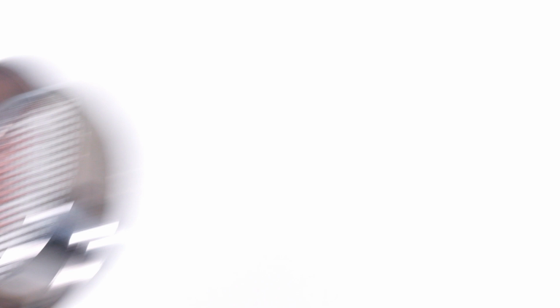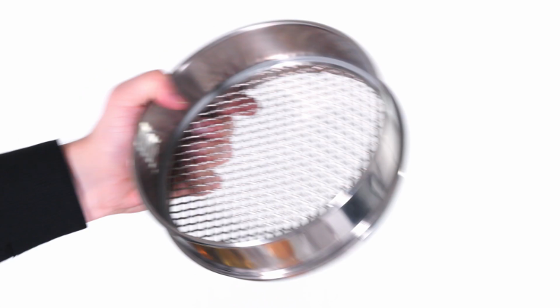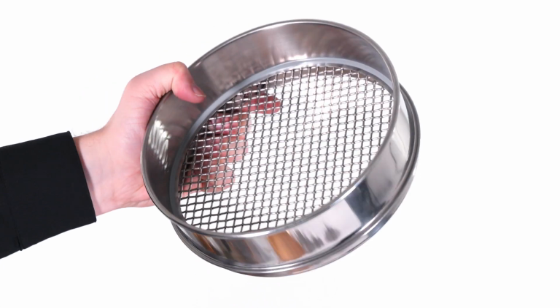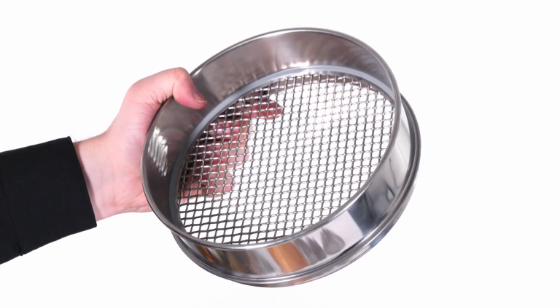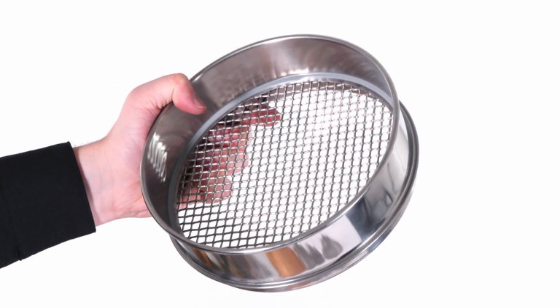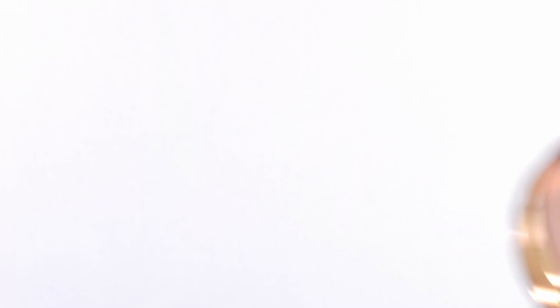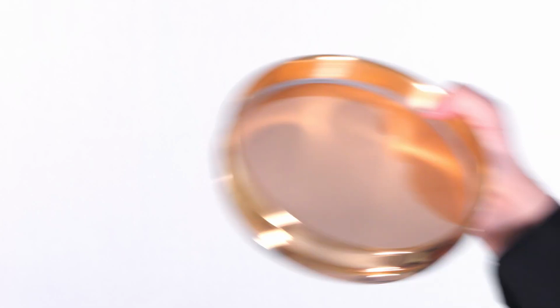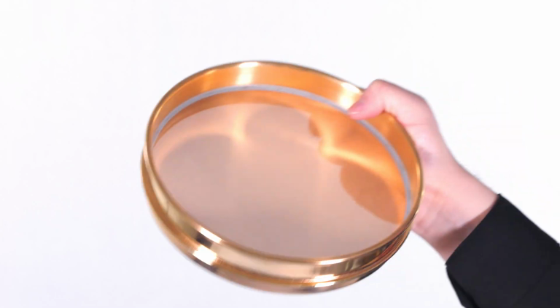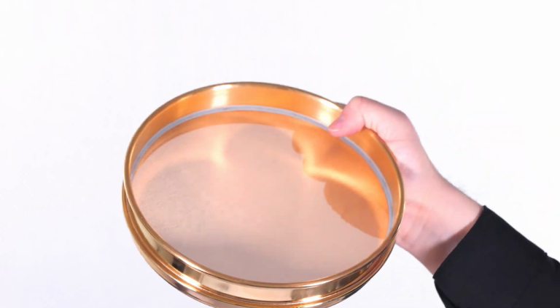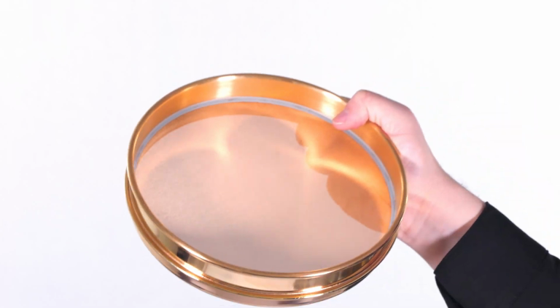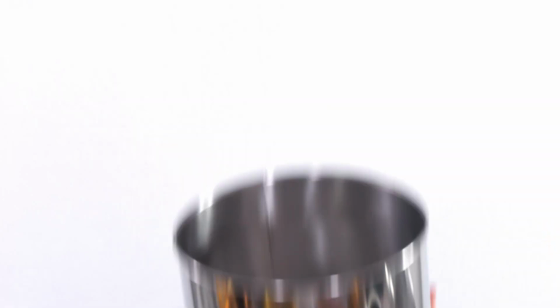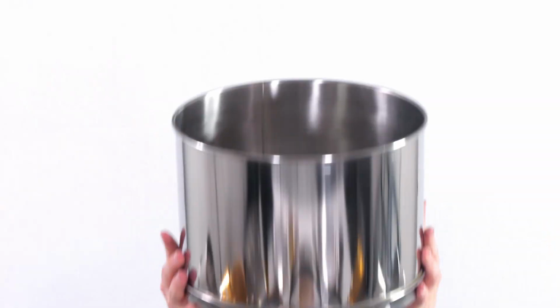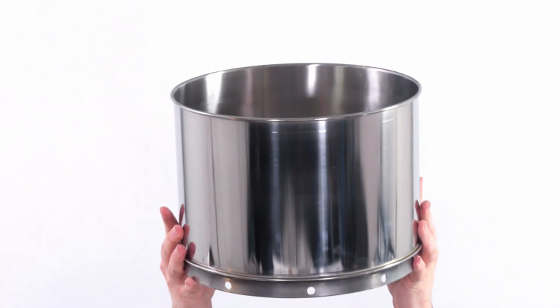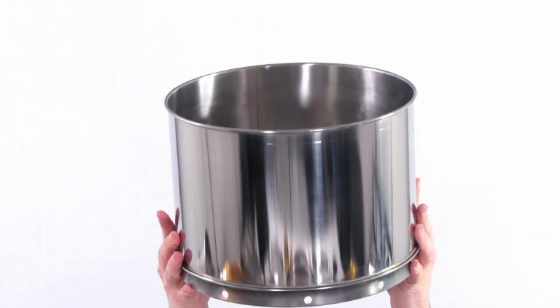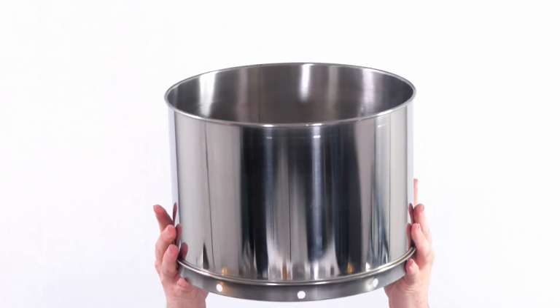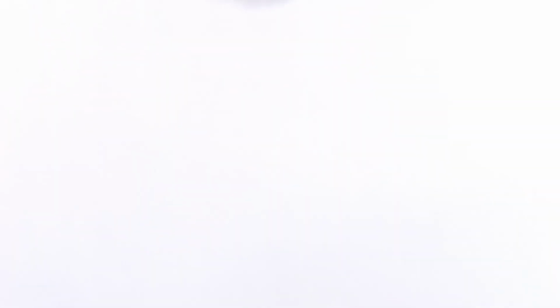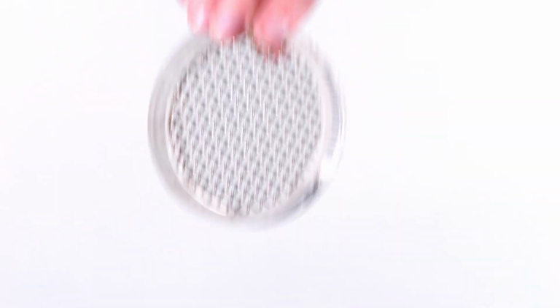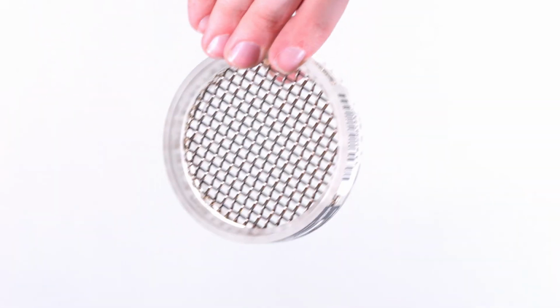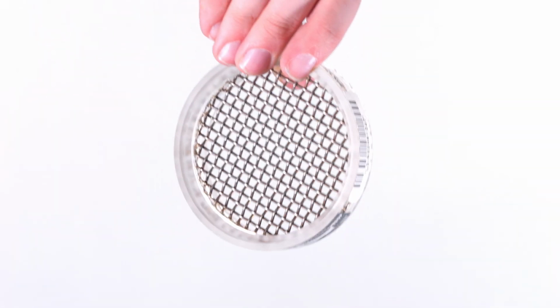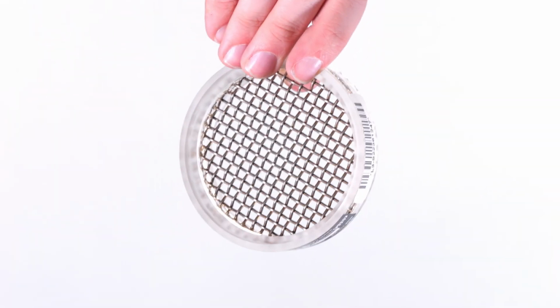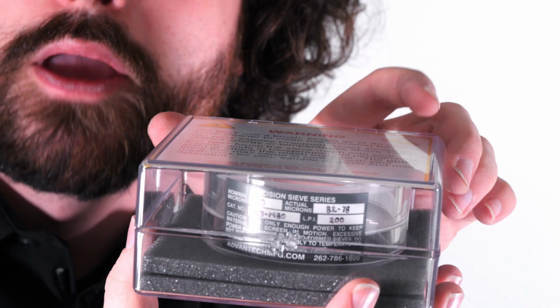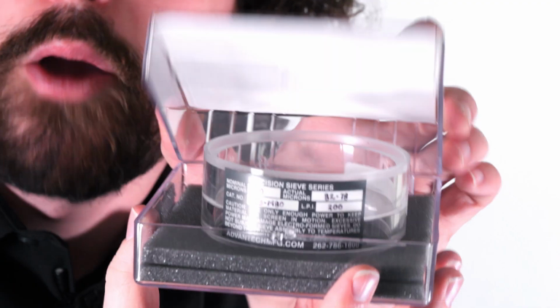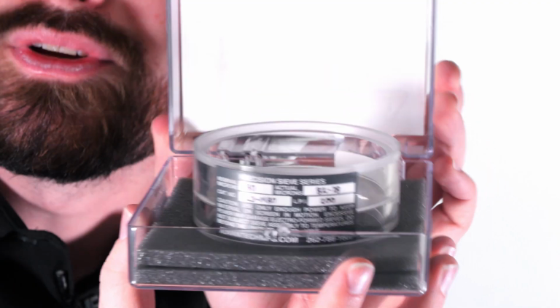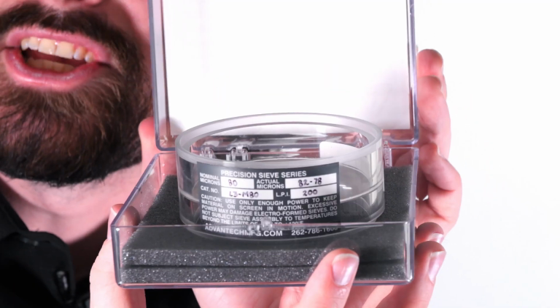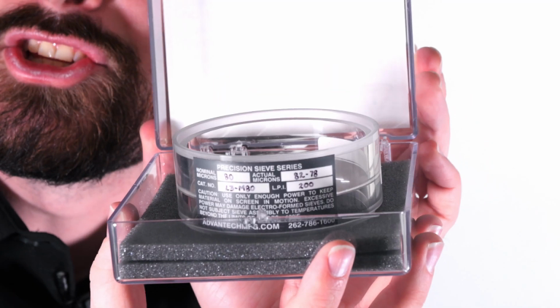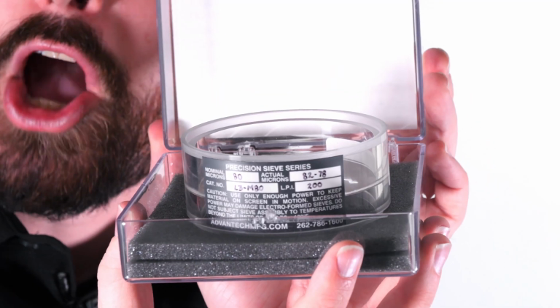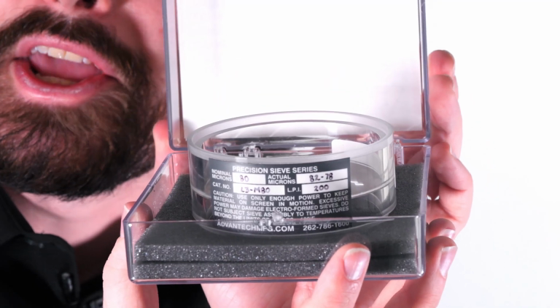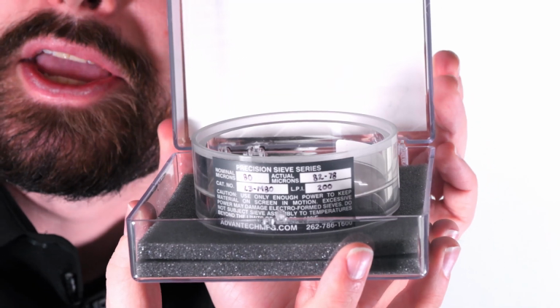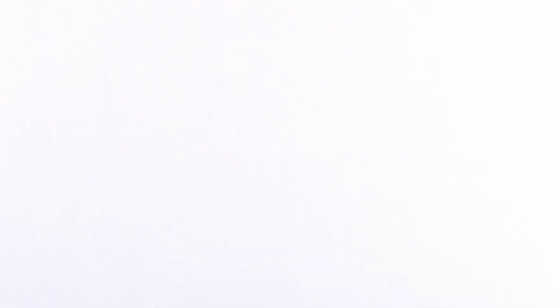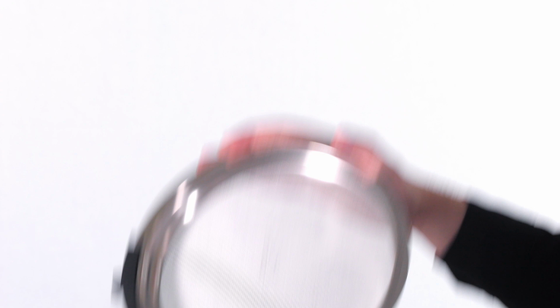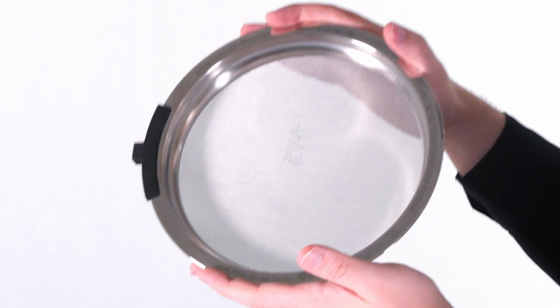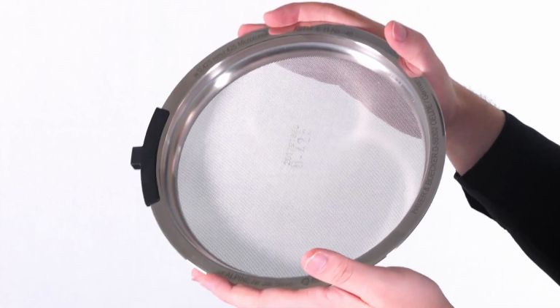Full height. Half height. Deep frame. Sonic. Precision Sonic. Airjet.